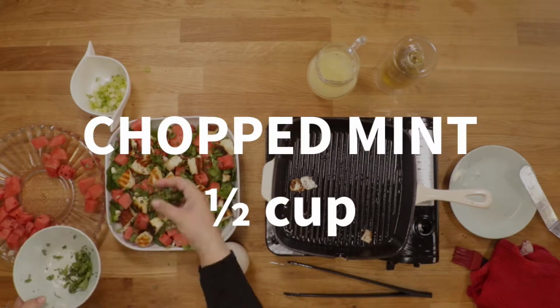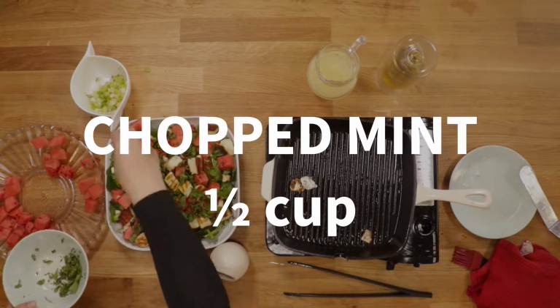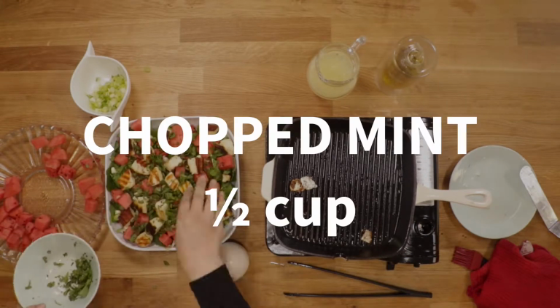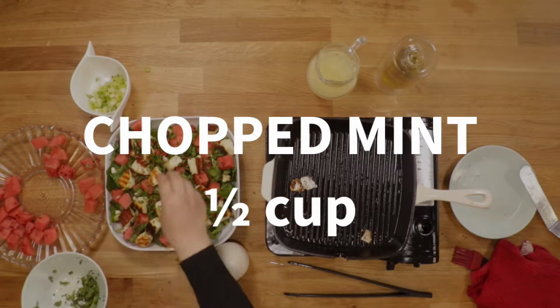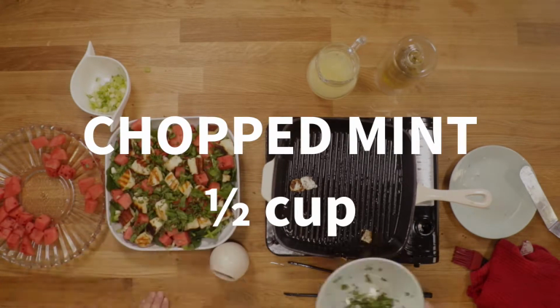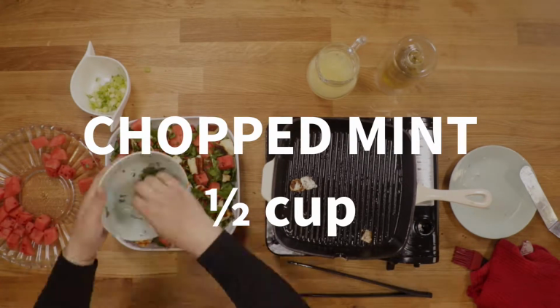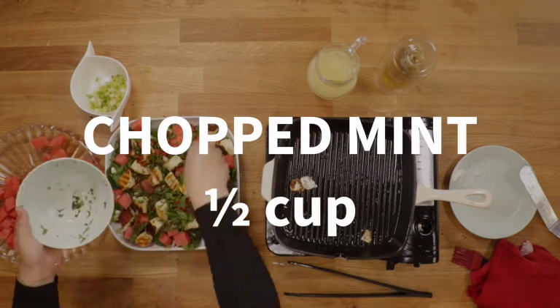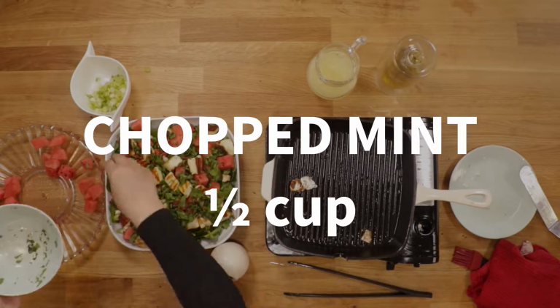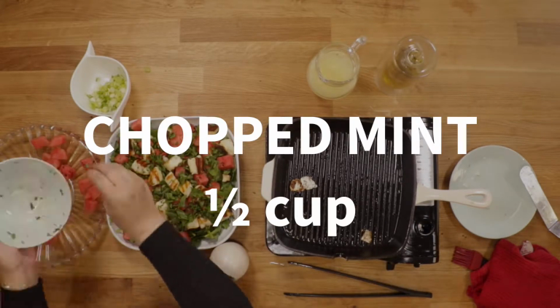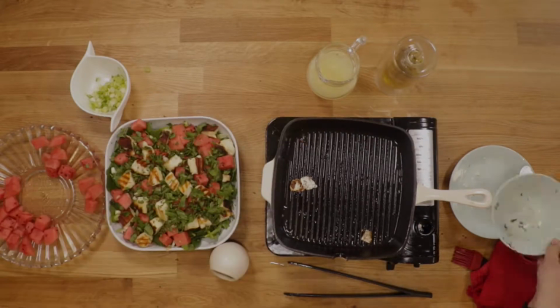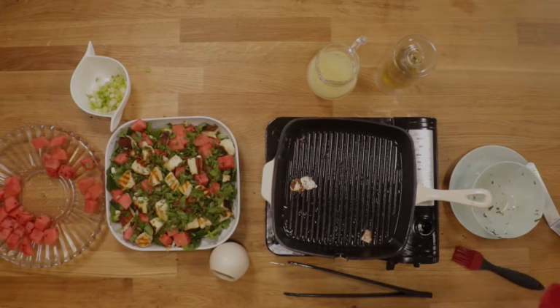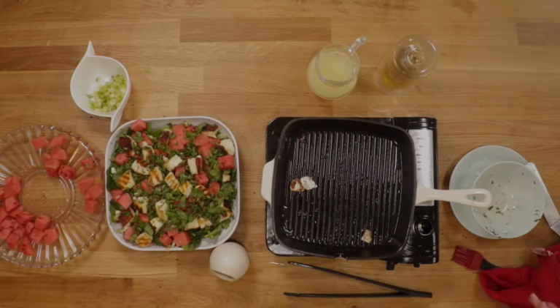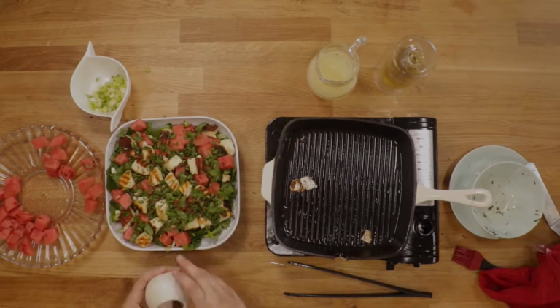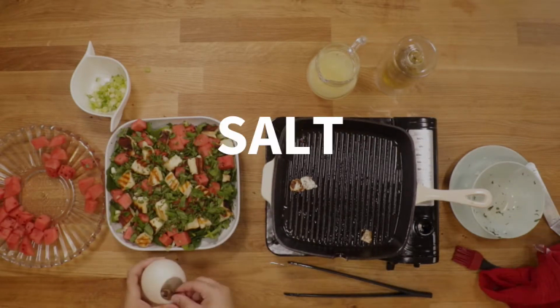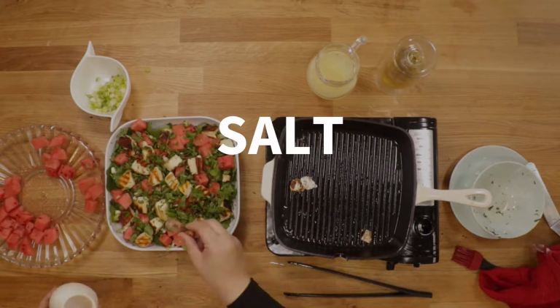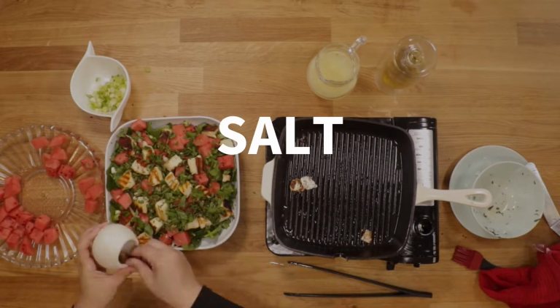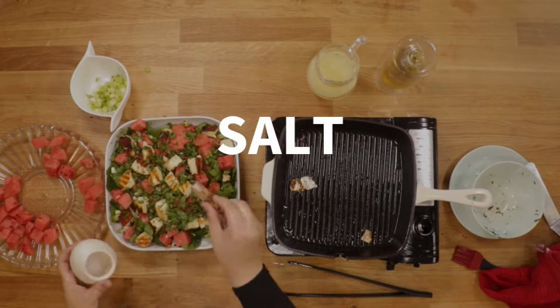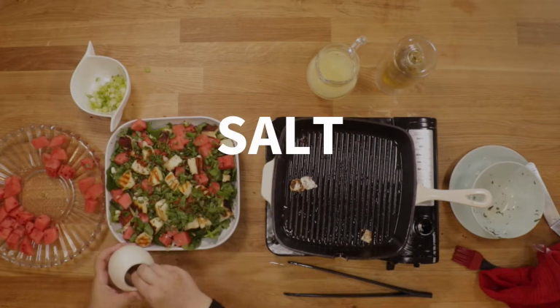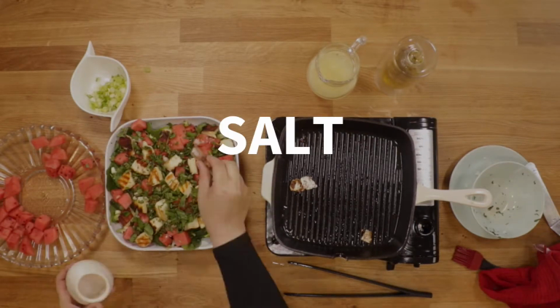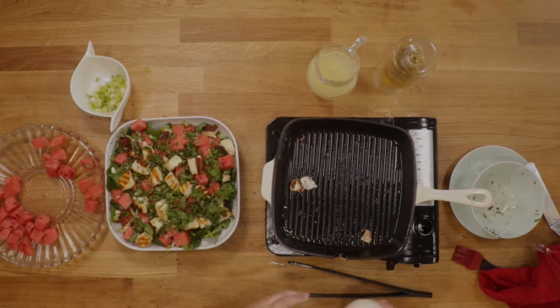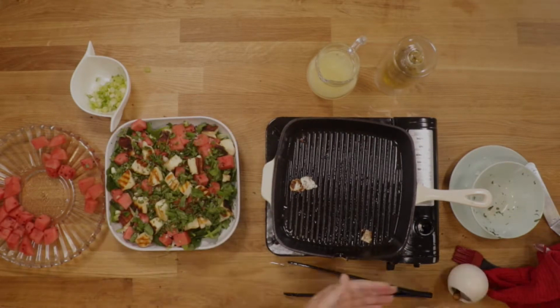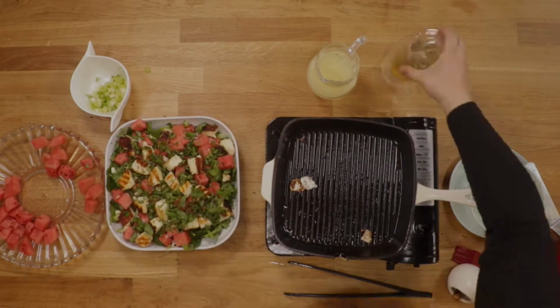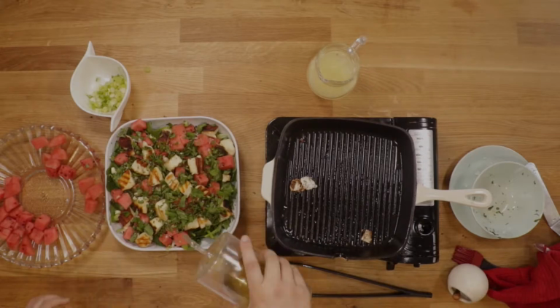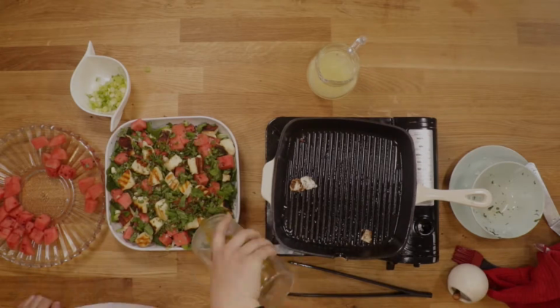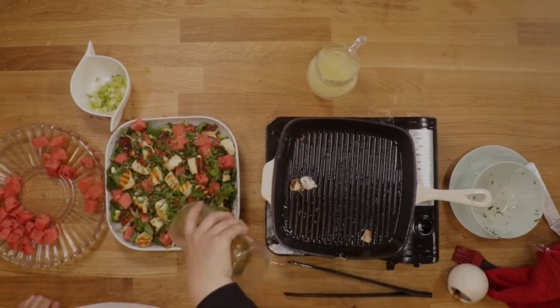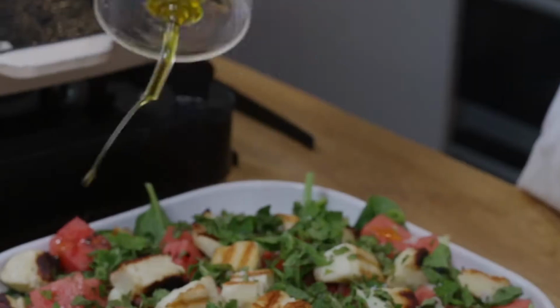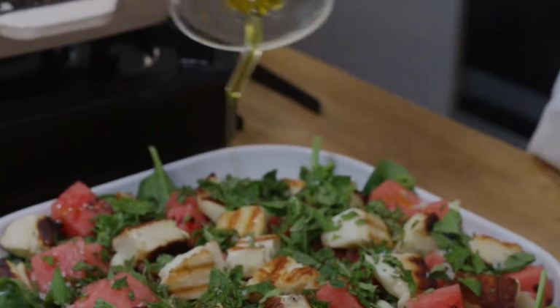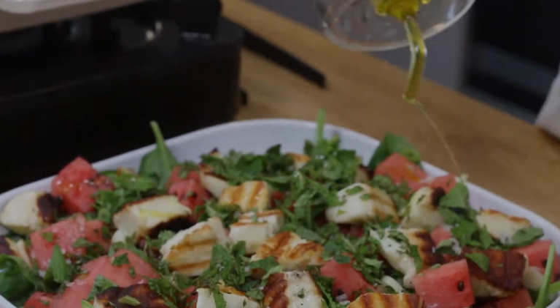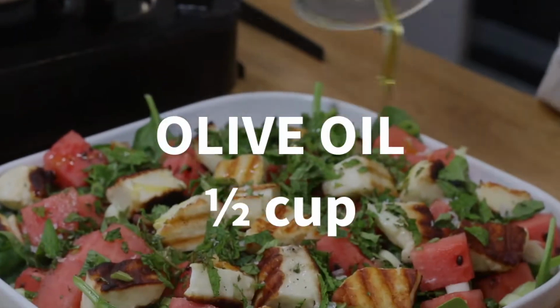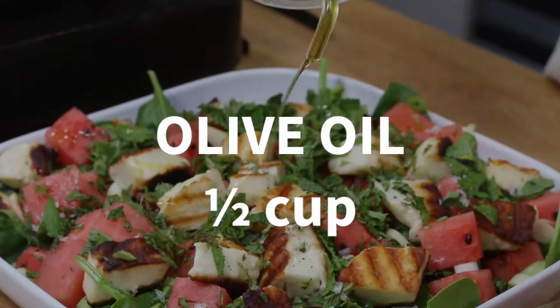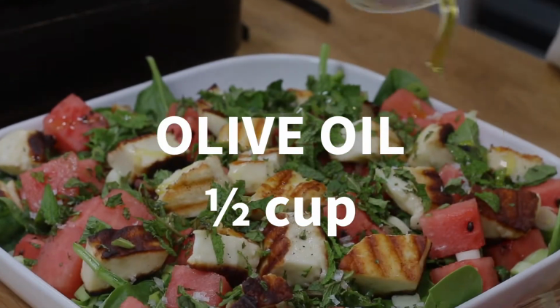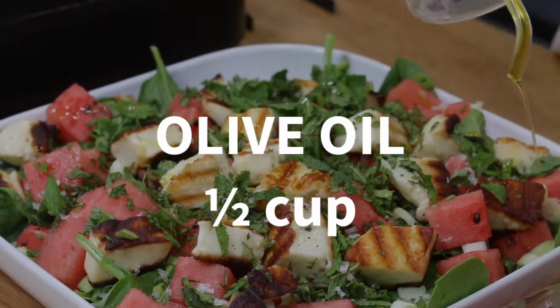This is the perfect summer salad as it's refreshing and cooling, and anyone you make it for will be asking for more.